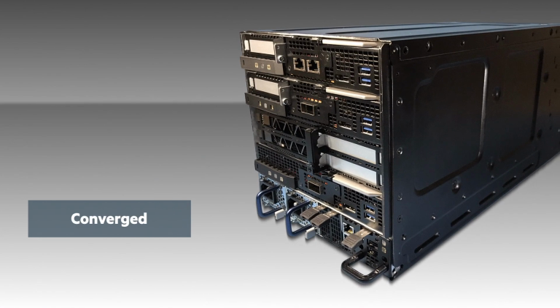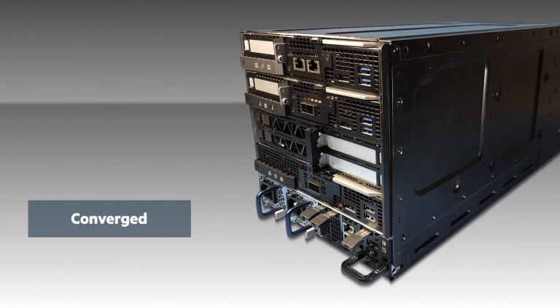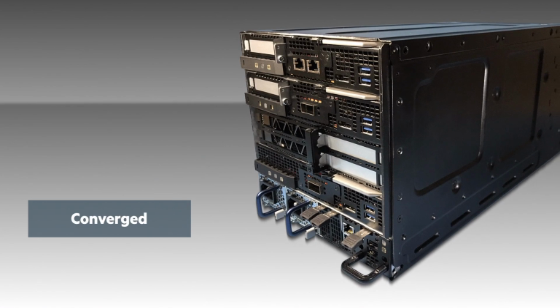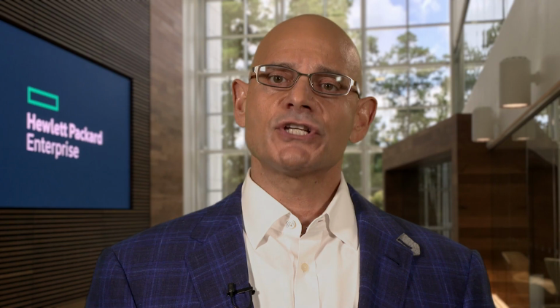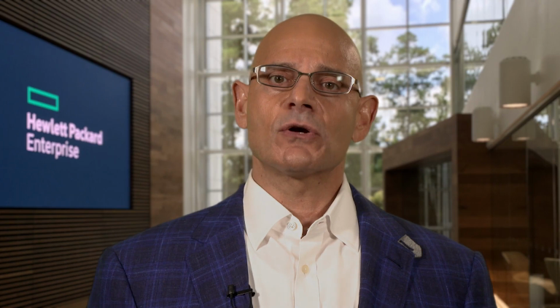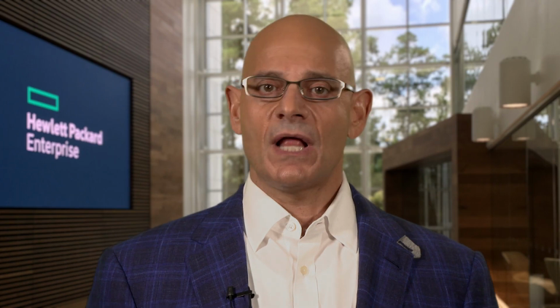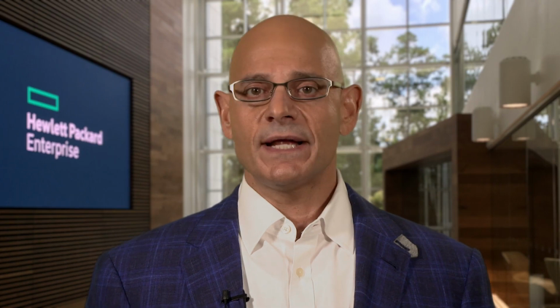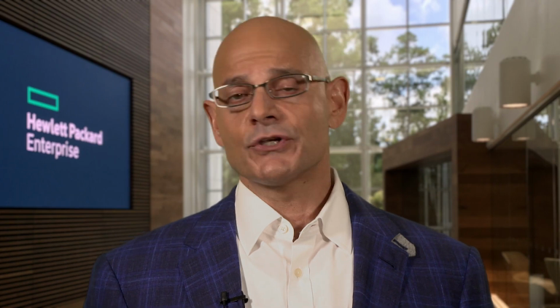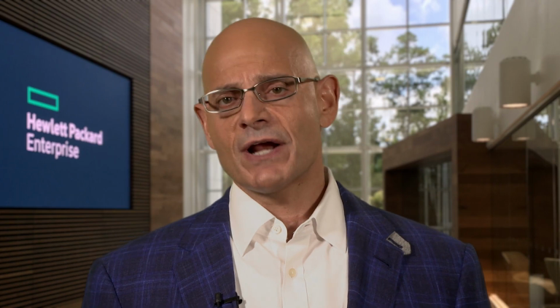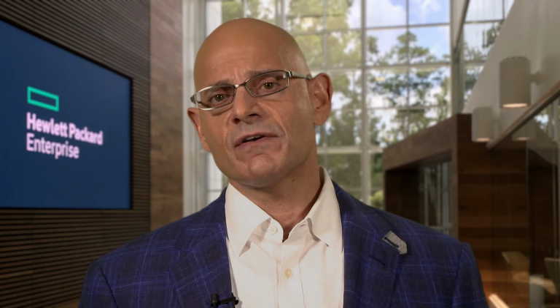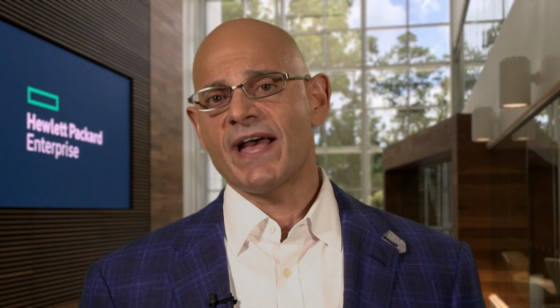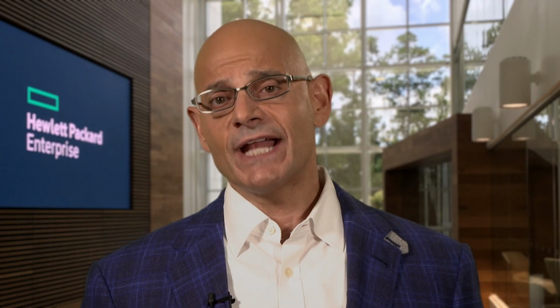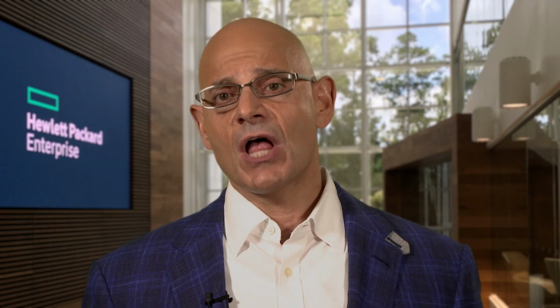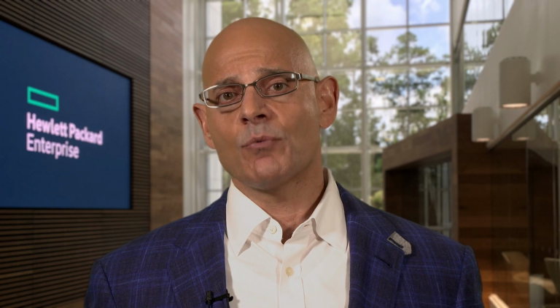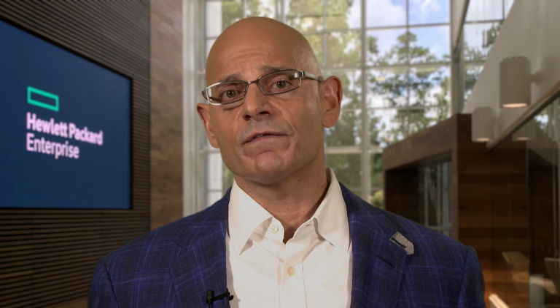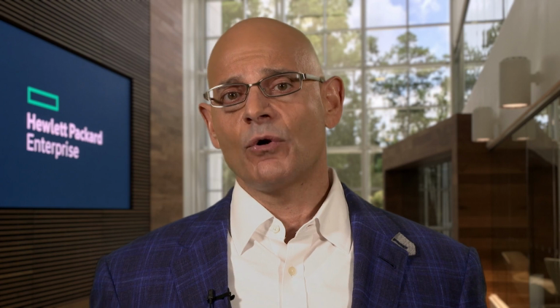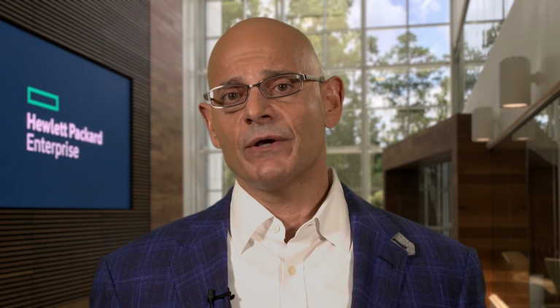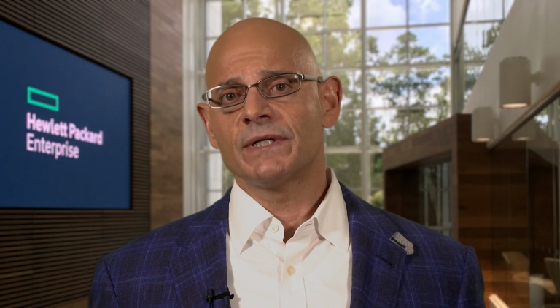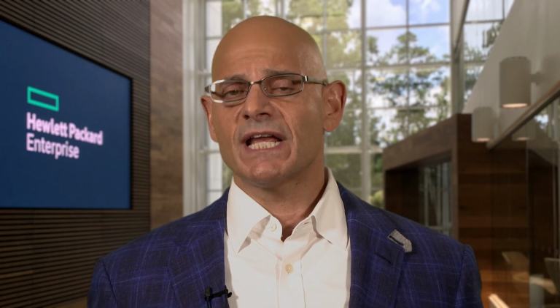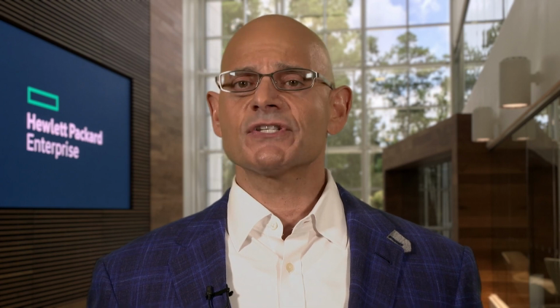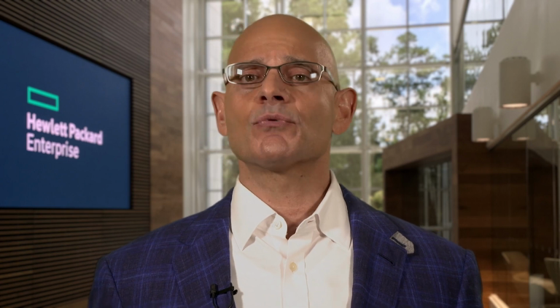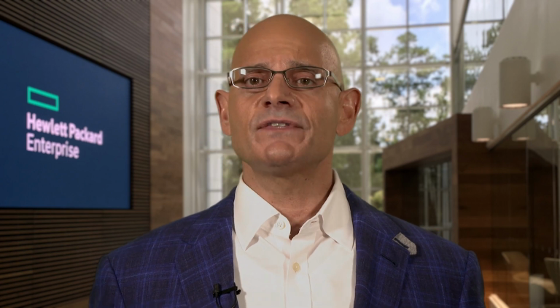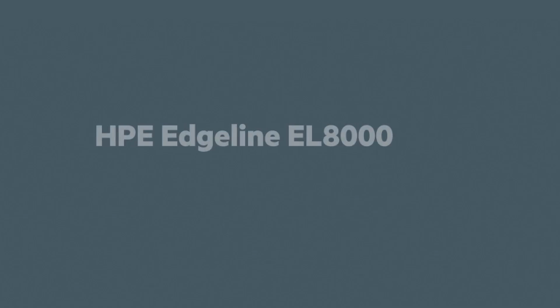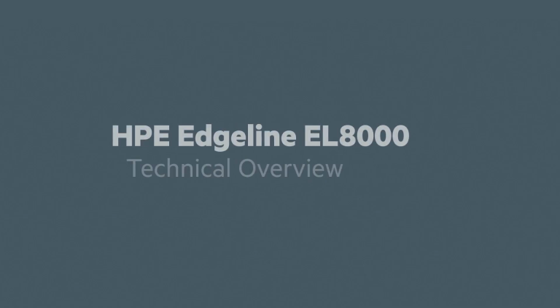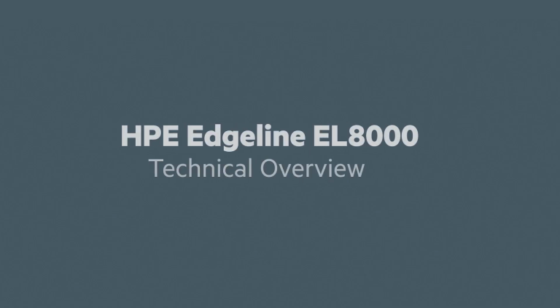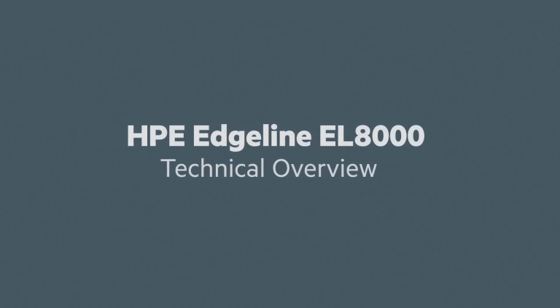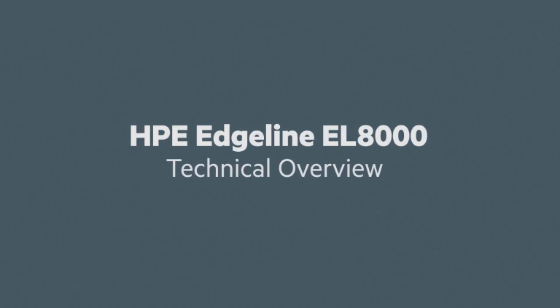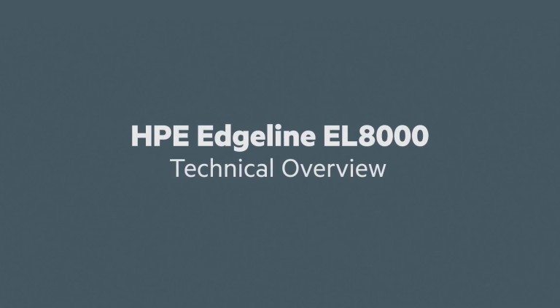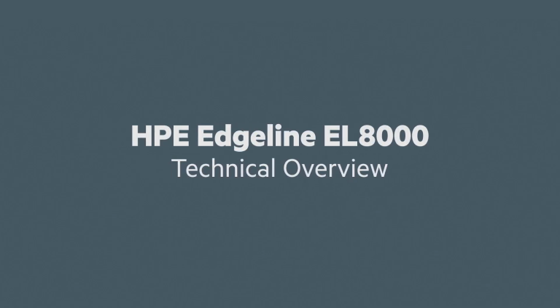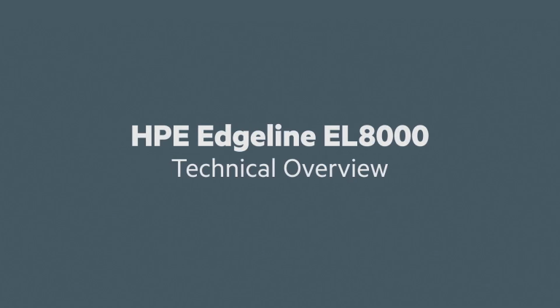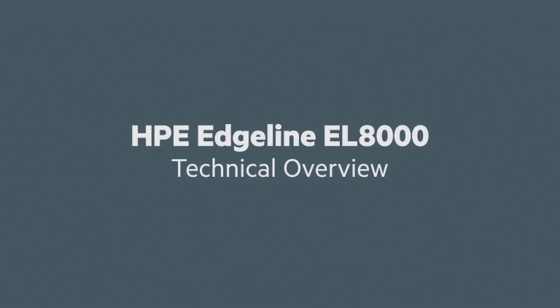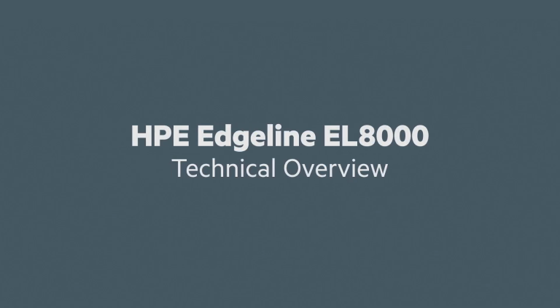Let's go to Gerald Klein, the director of the Edgeline portfolio, to give us a brief technical overview of the EL8000.